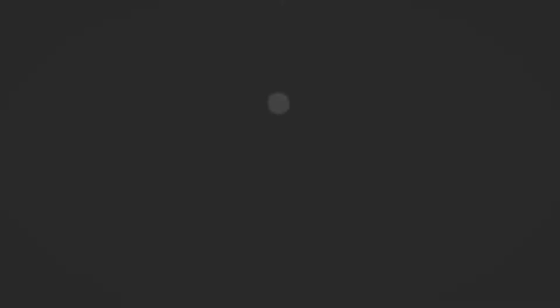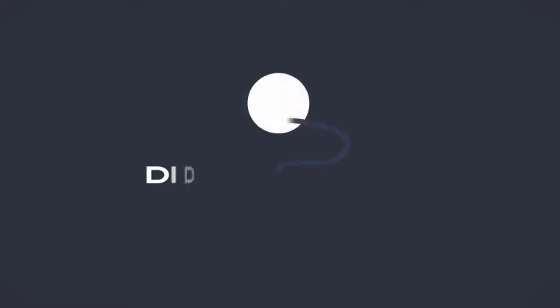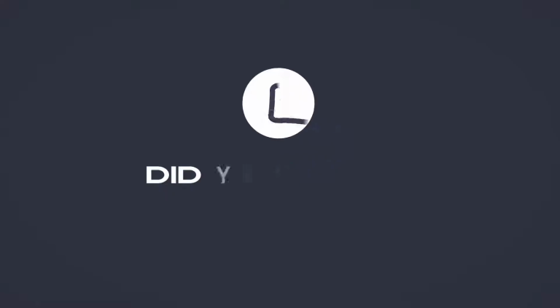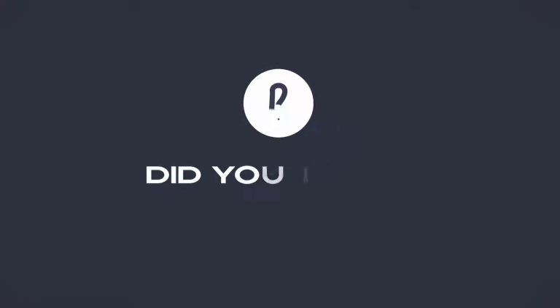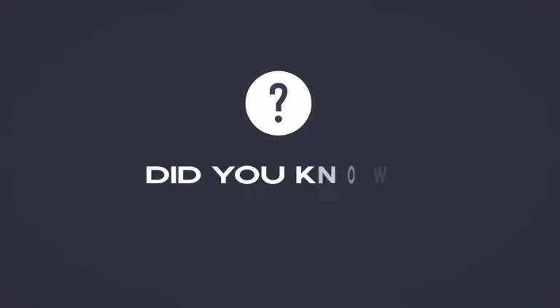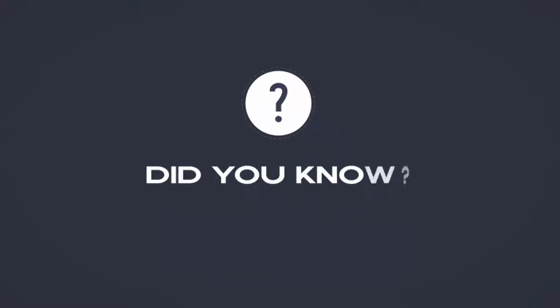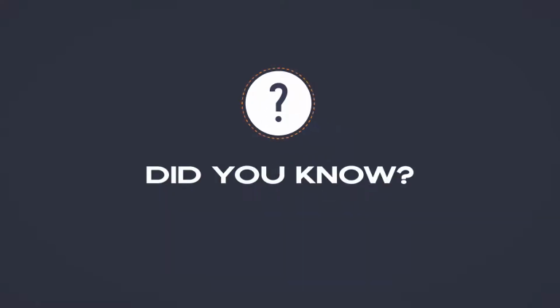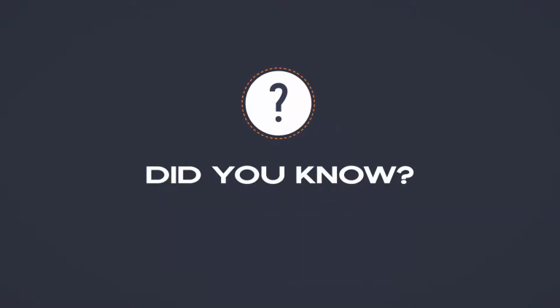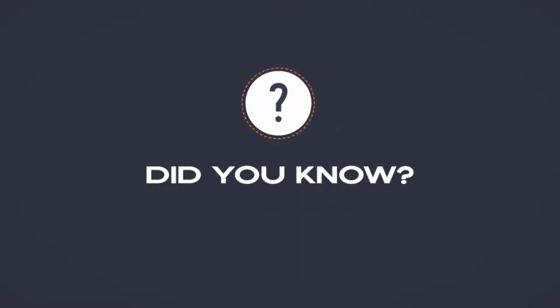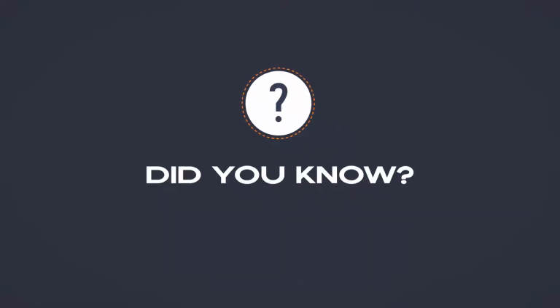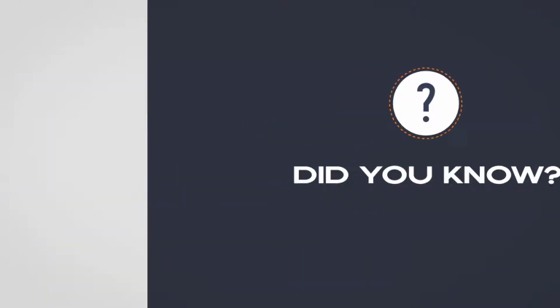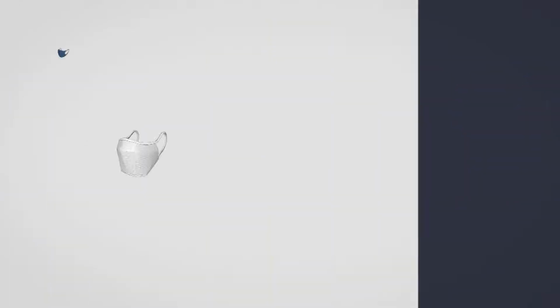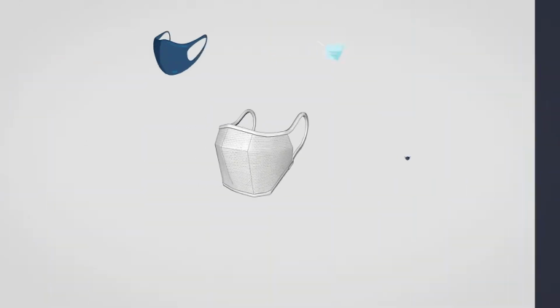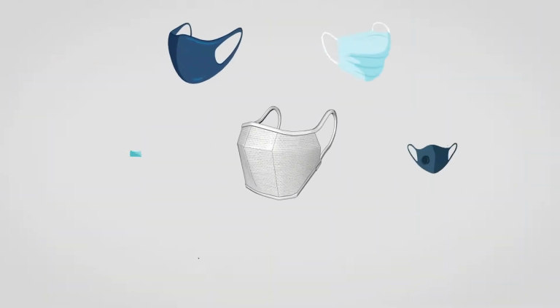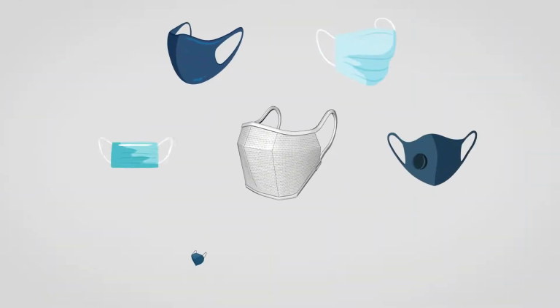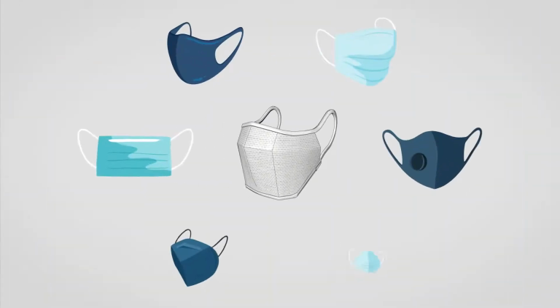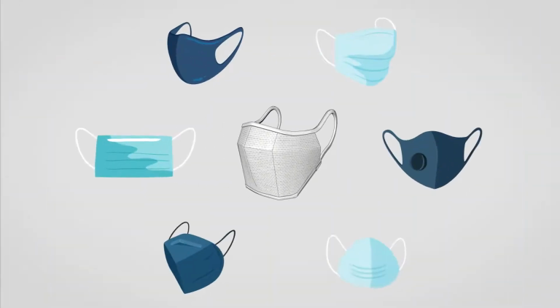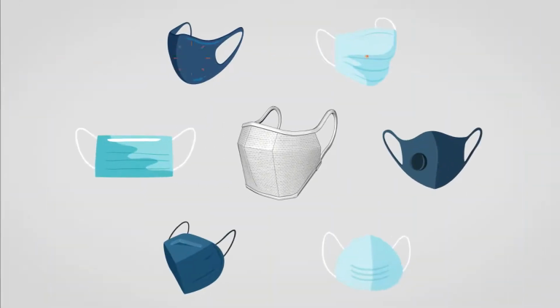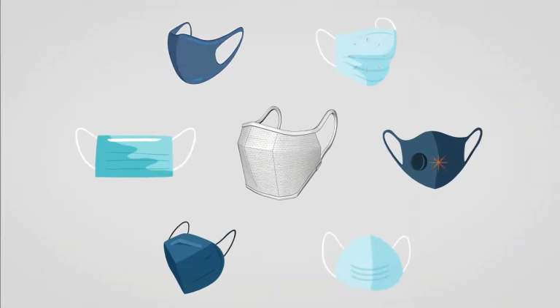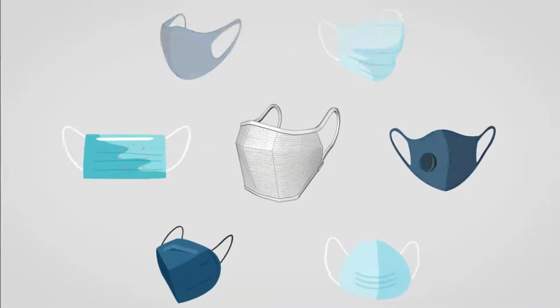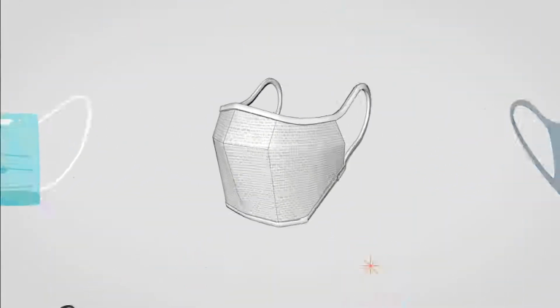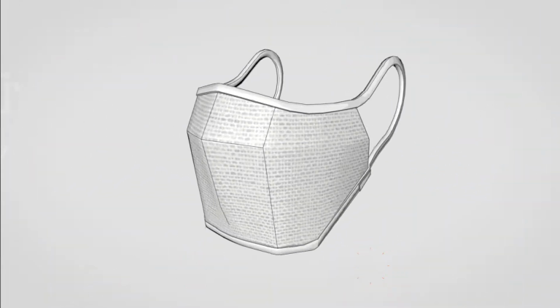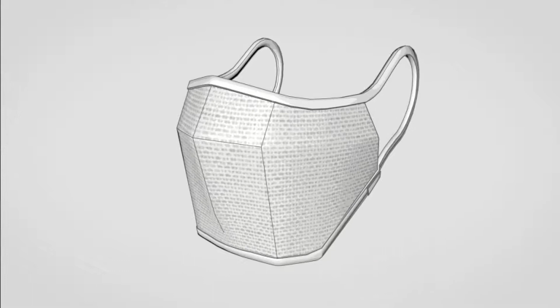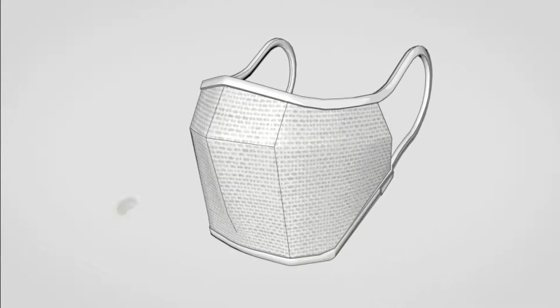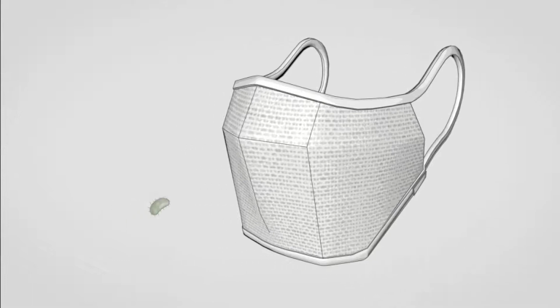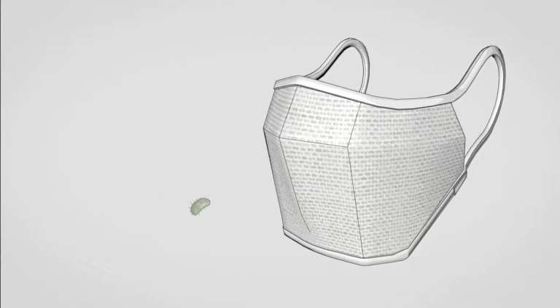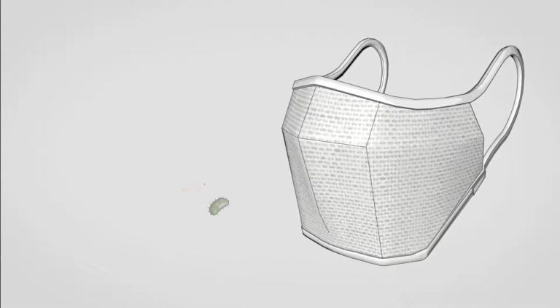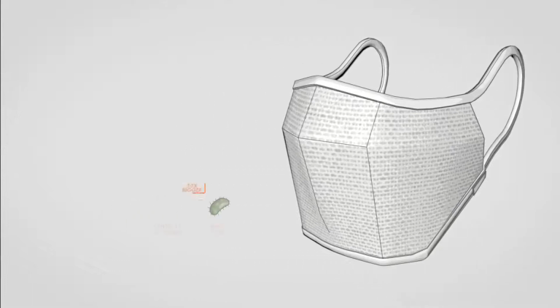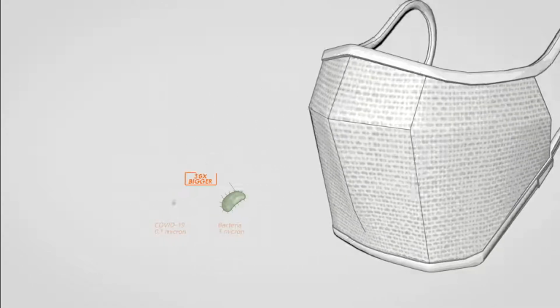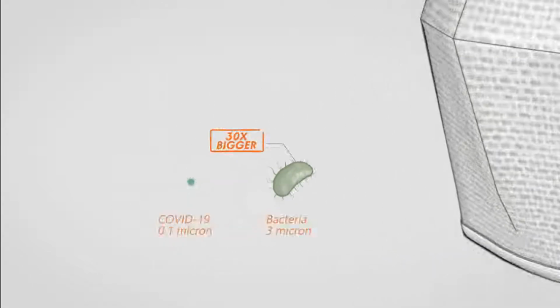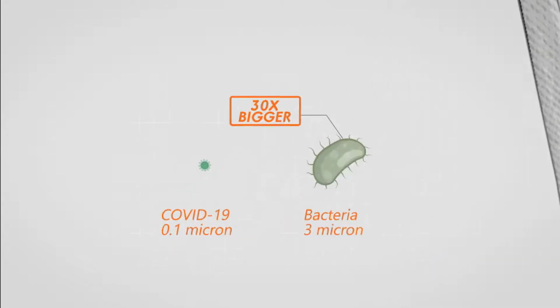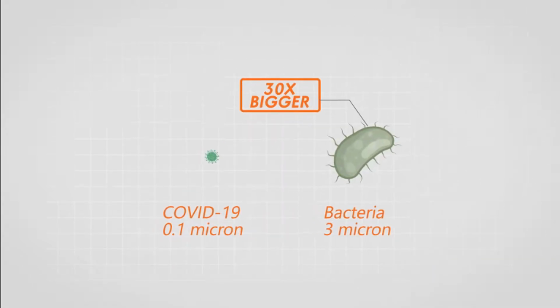Did you know that while face masks differ in degrees of protection, most face masks are ineffective against airborne viruses?